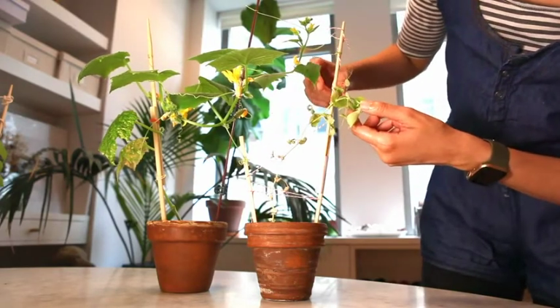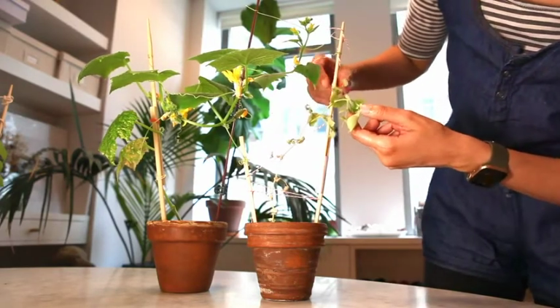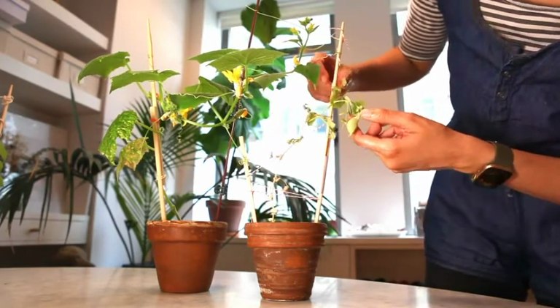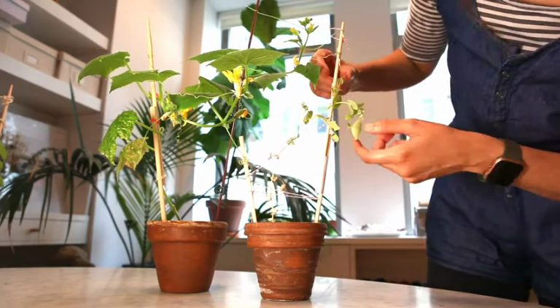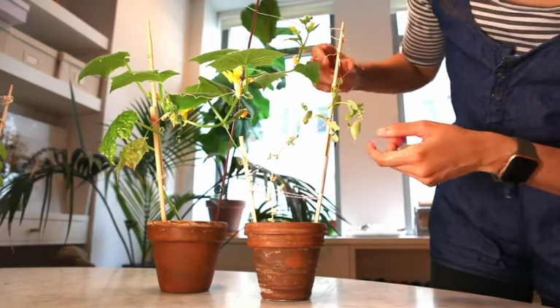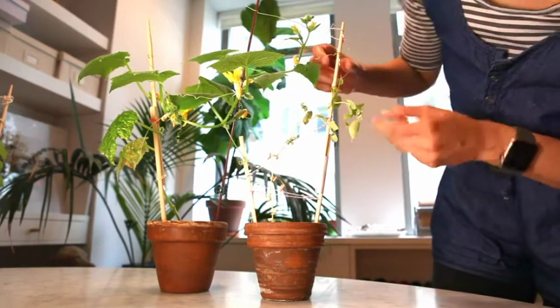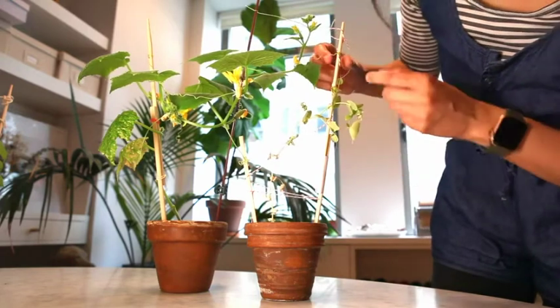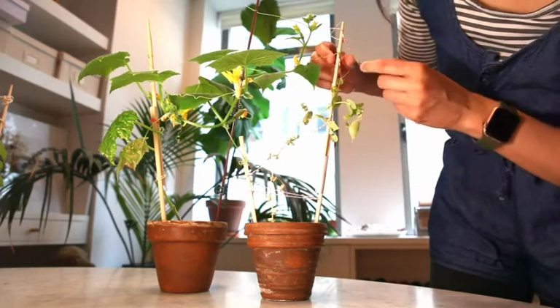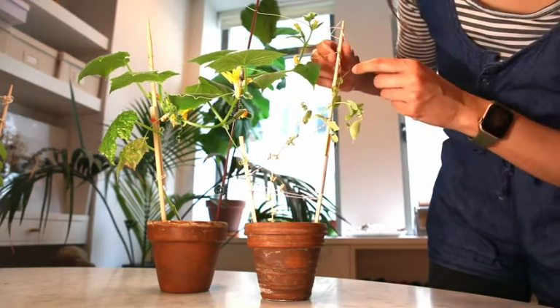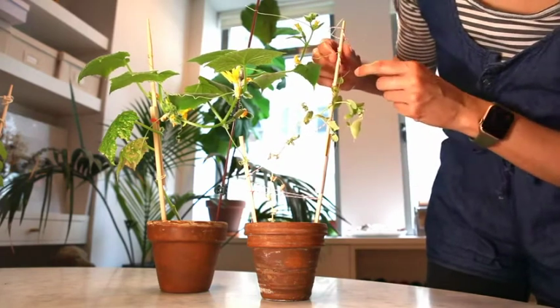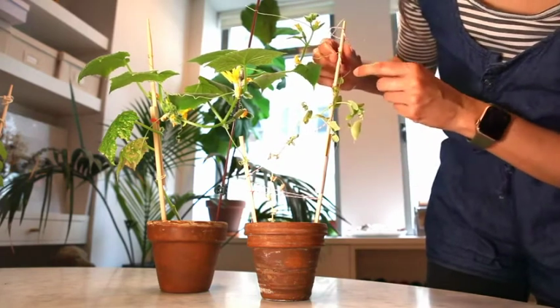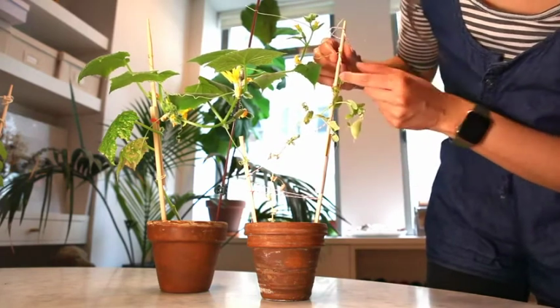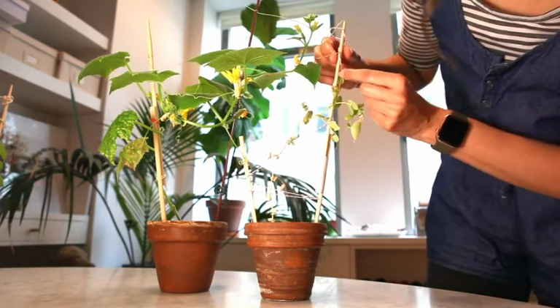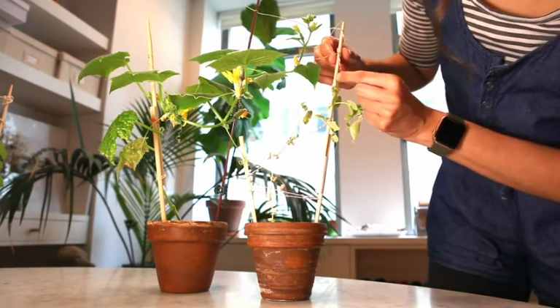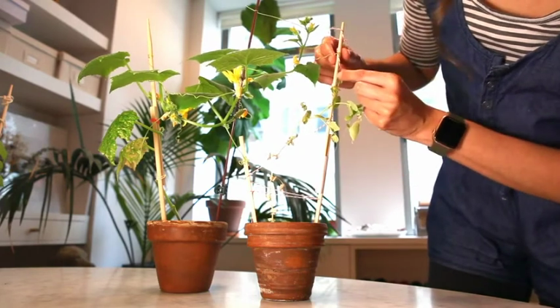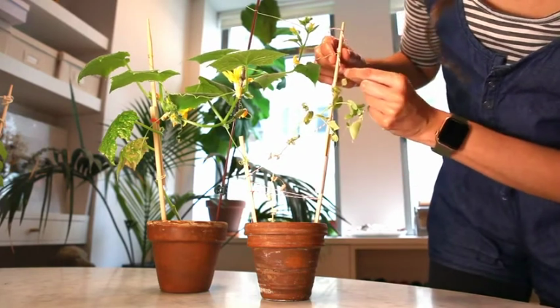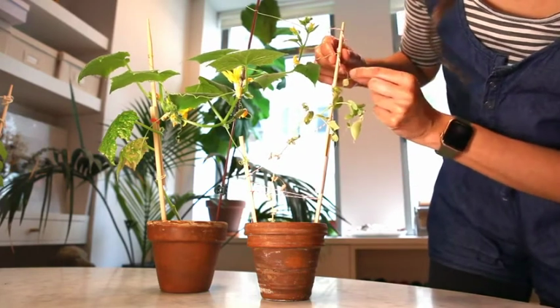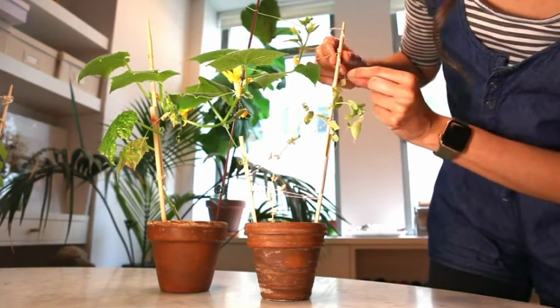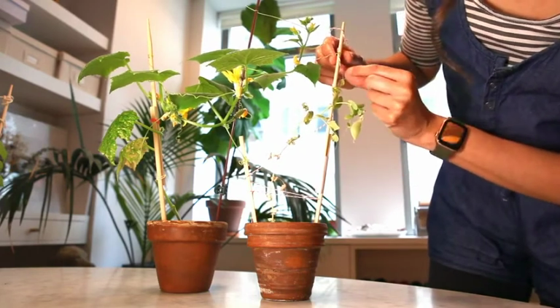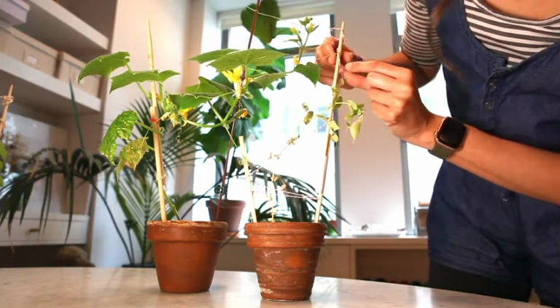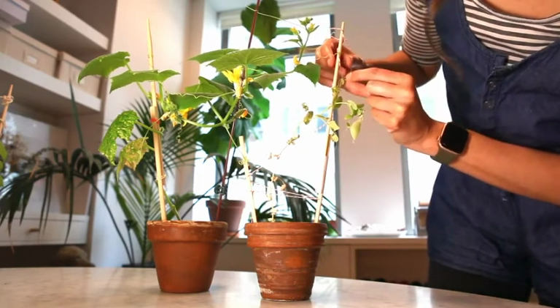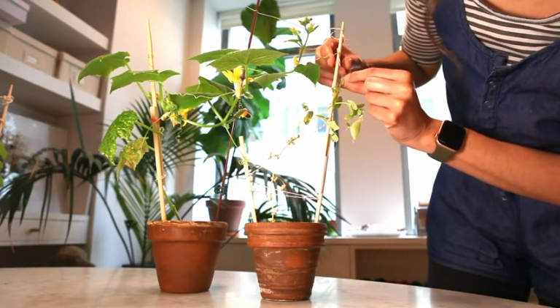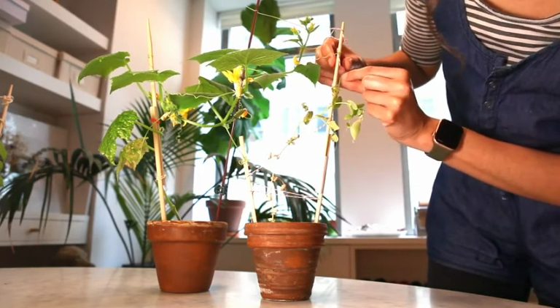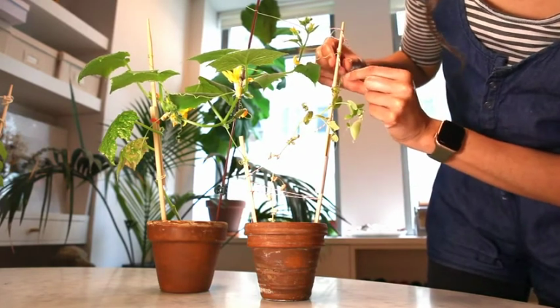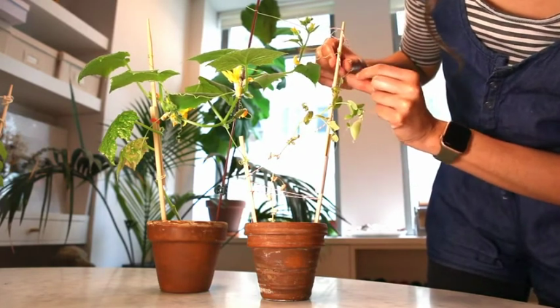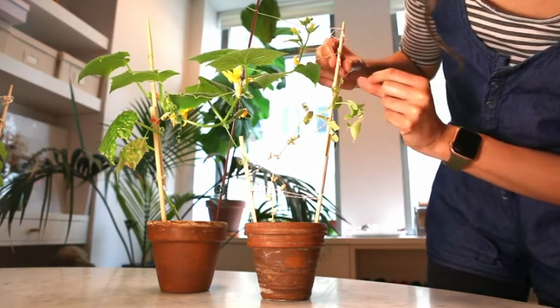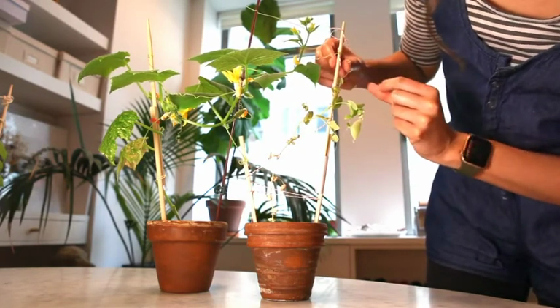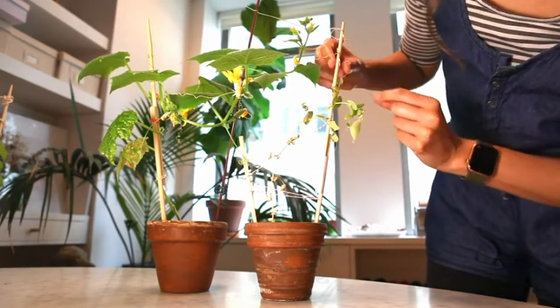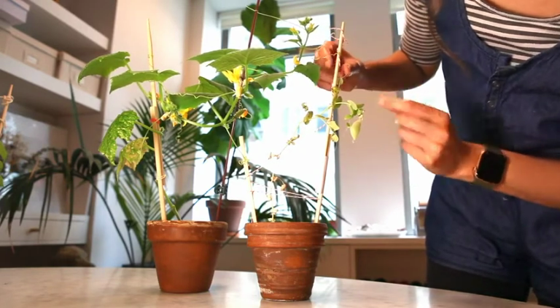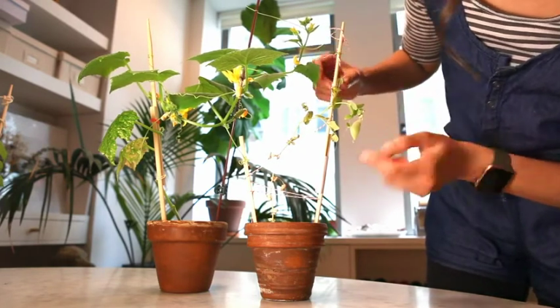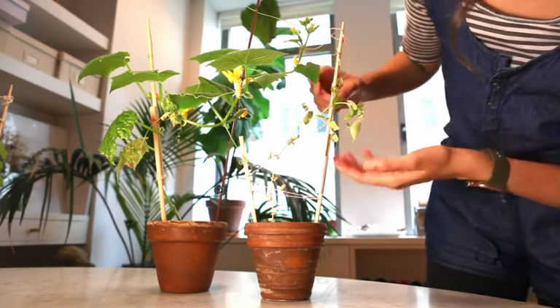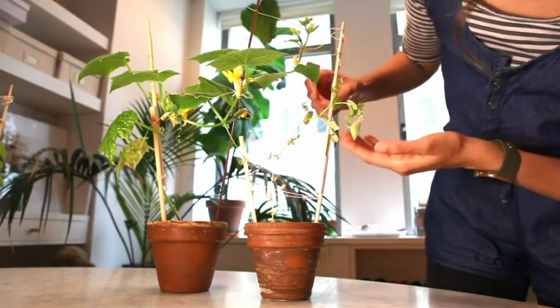Don't forget to check back in next week to see how our plants are coming along. See you then!